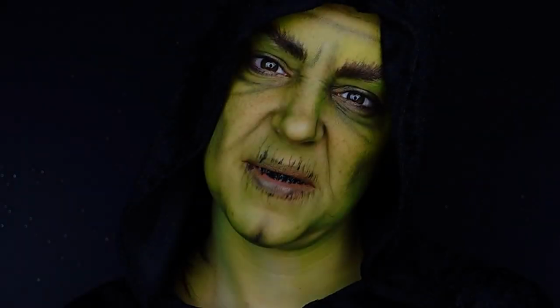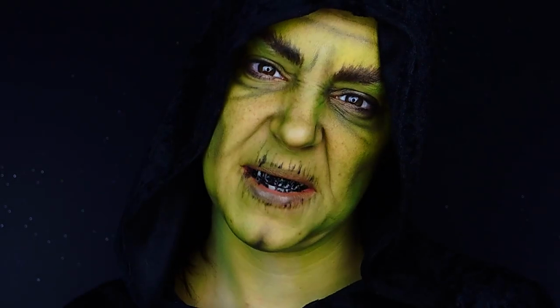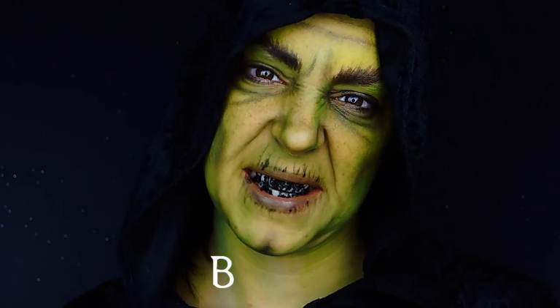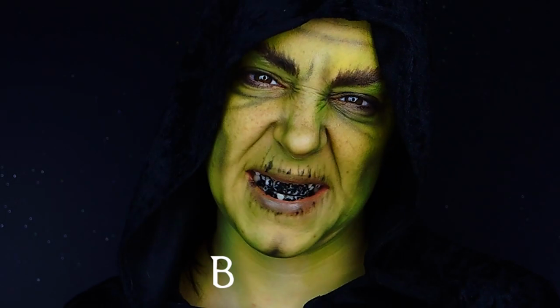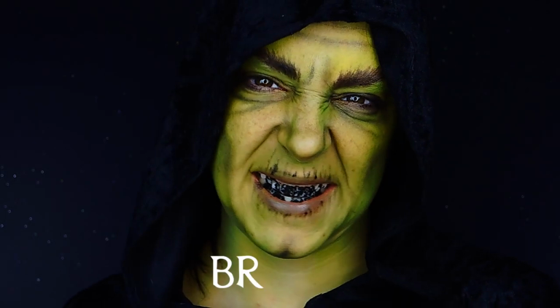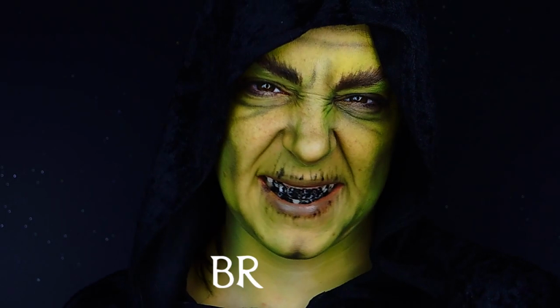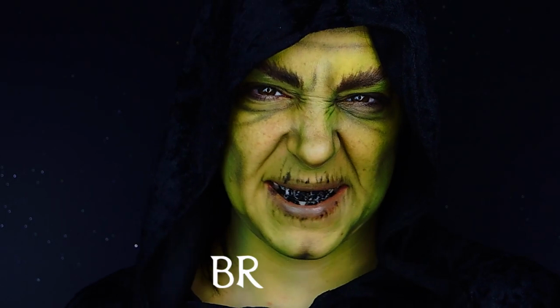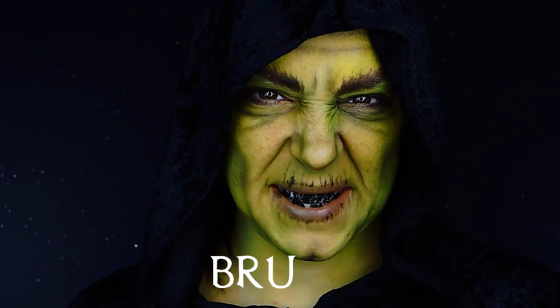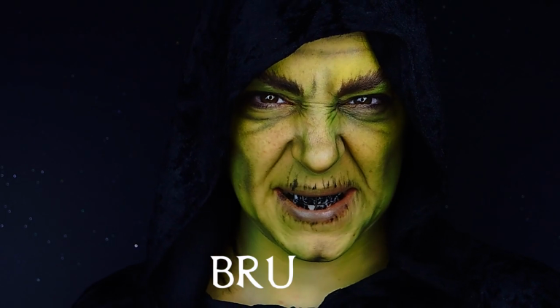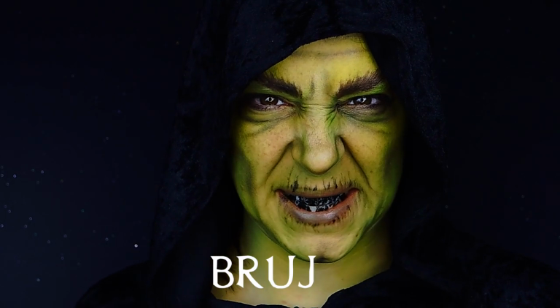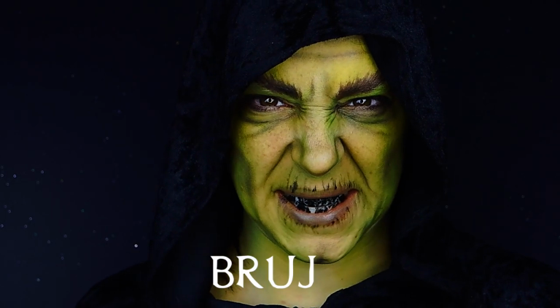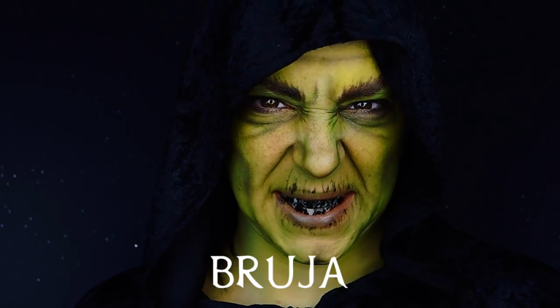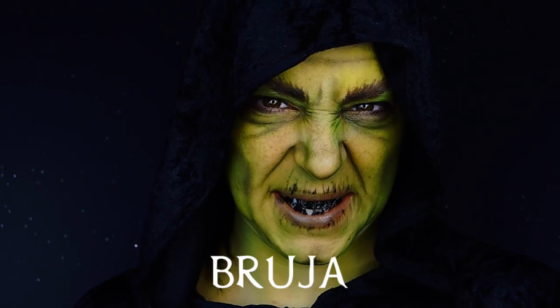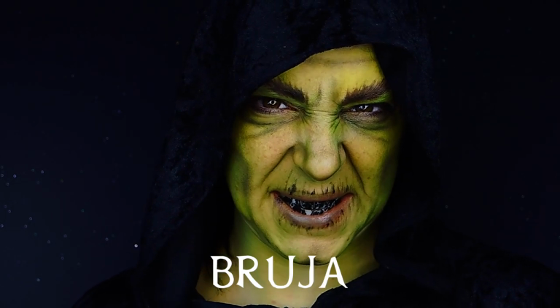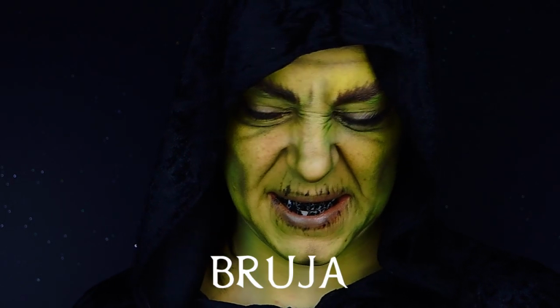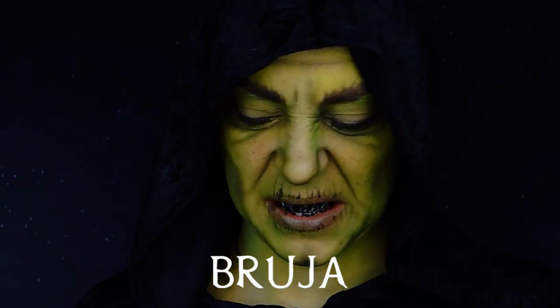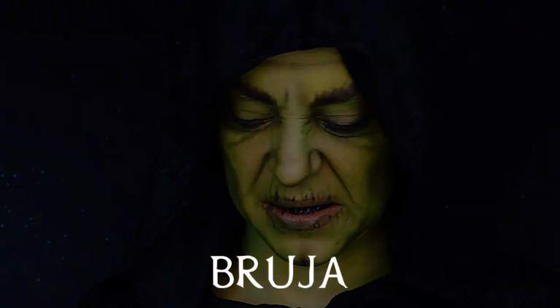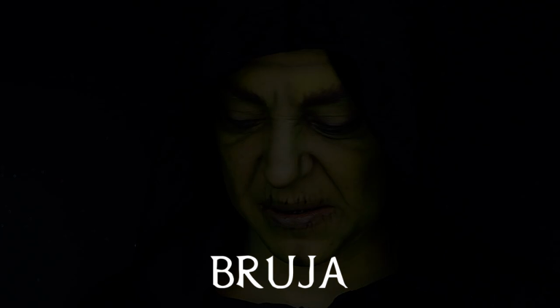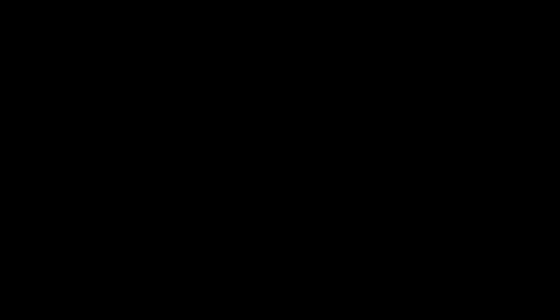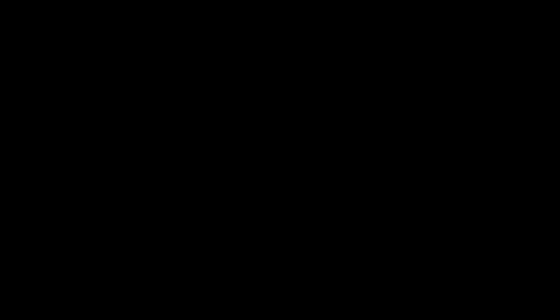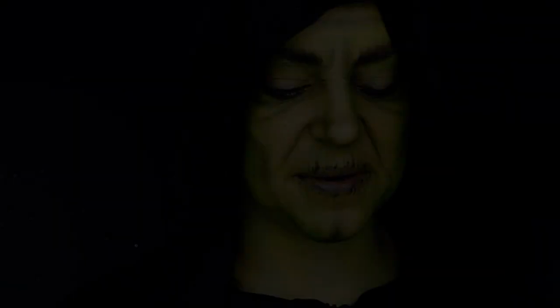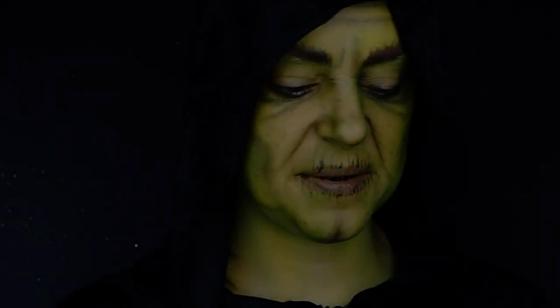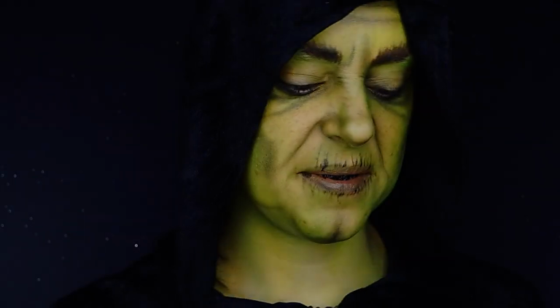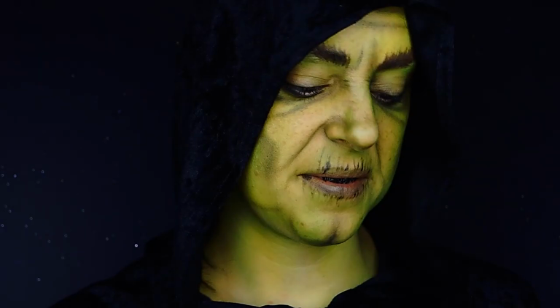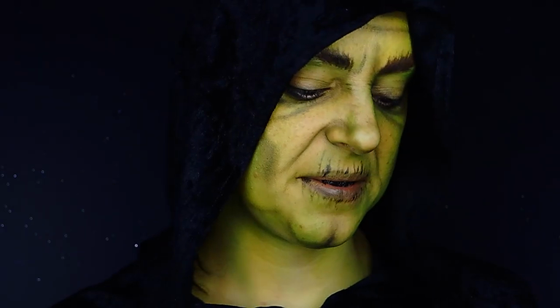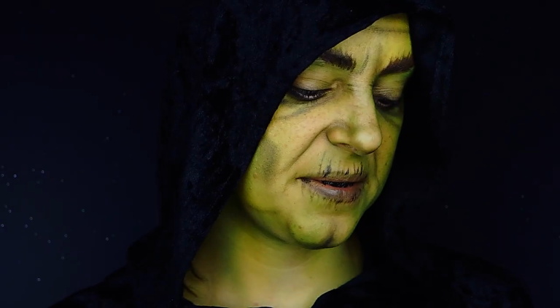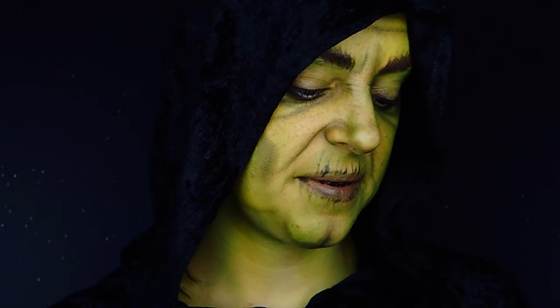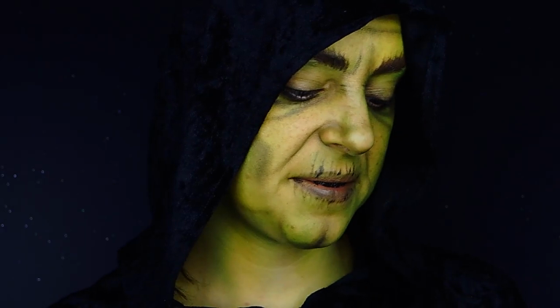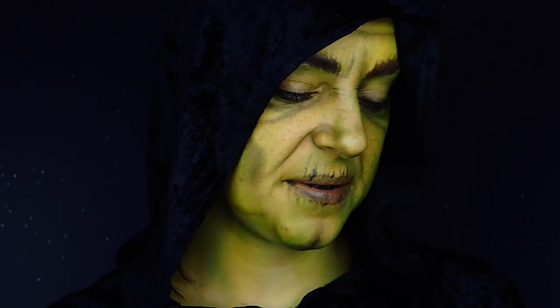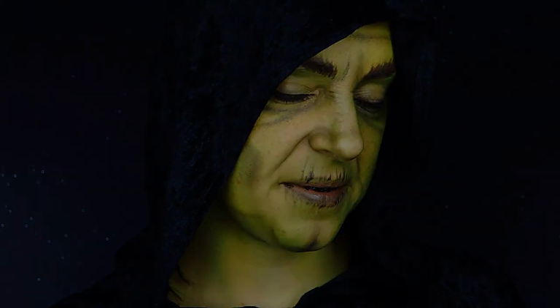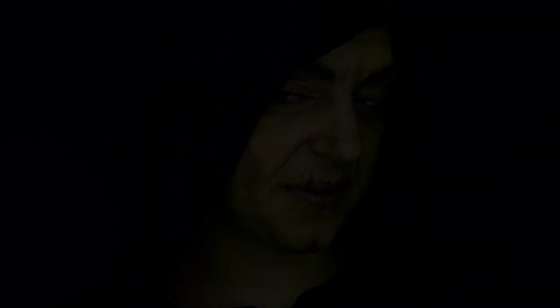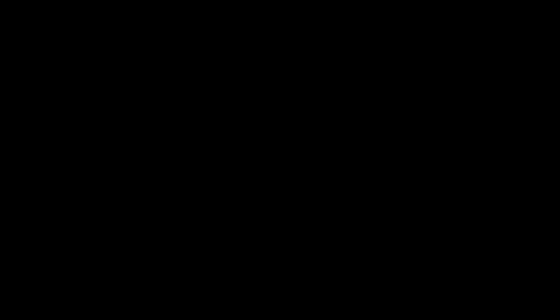Hi guys, welcome back to my YouTube channel. Today we're going to be doing this scary witch, very very easy to do.